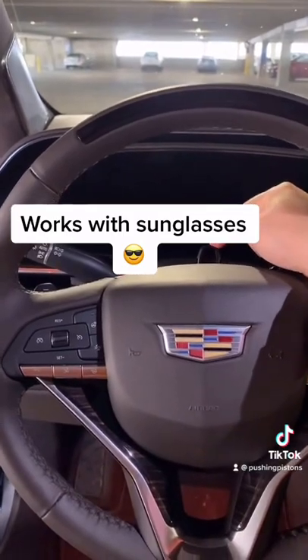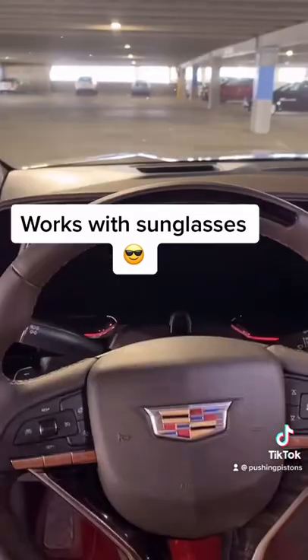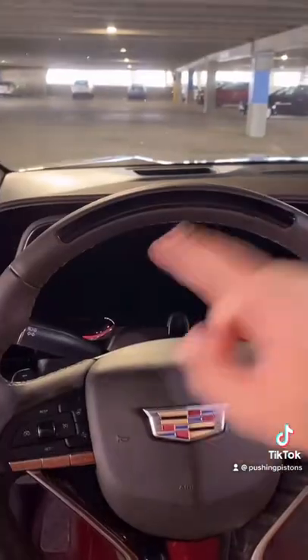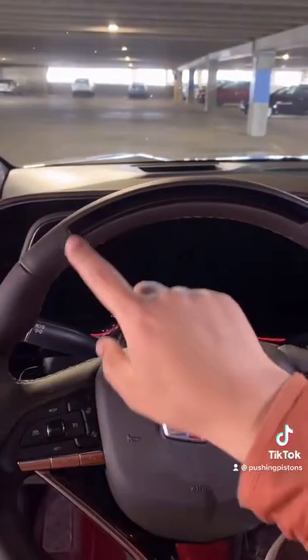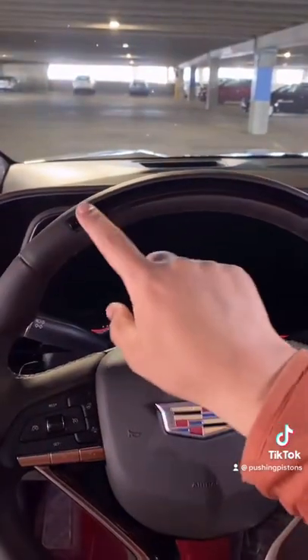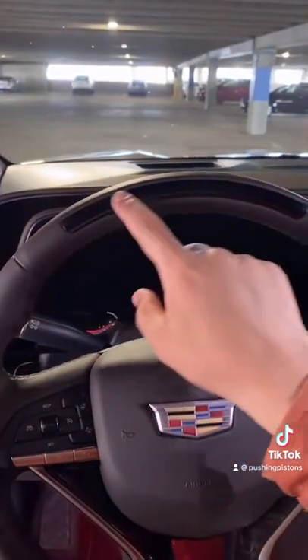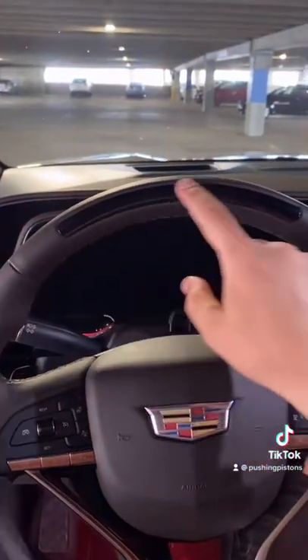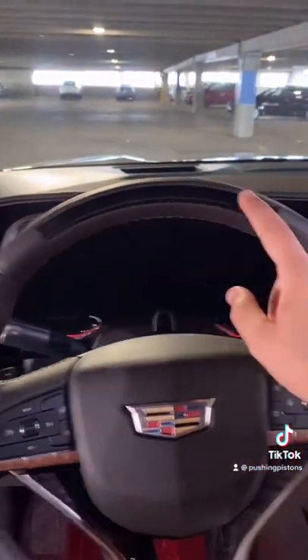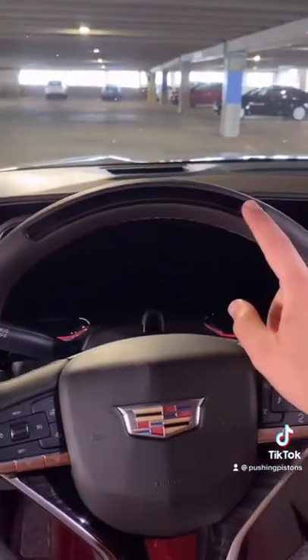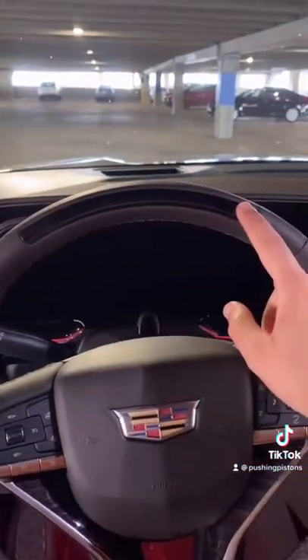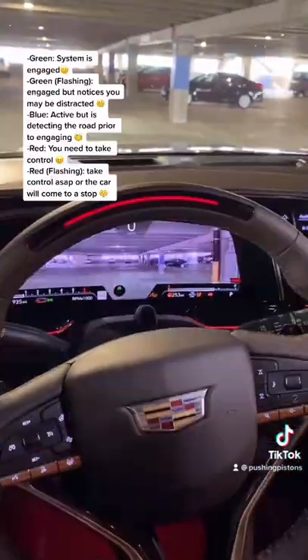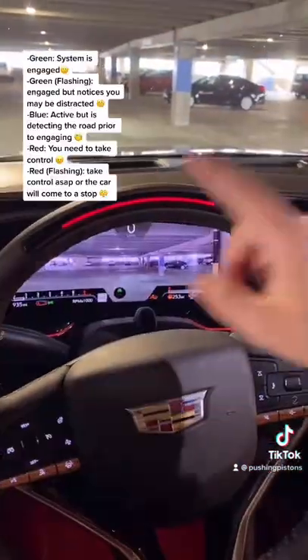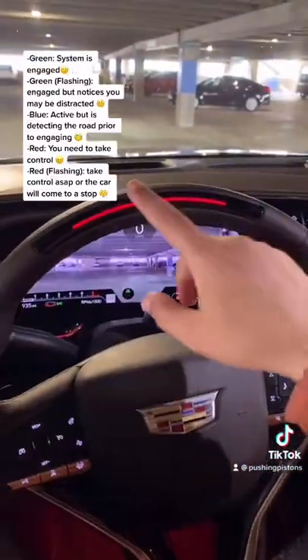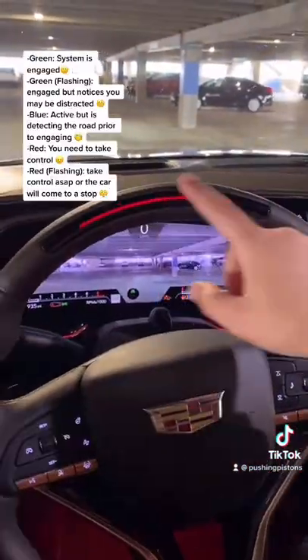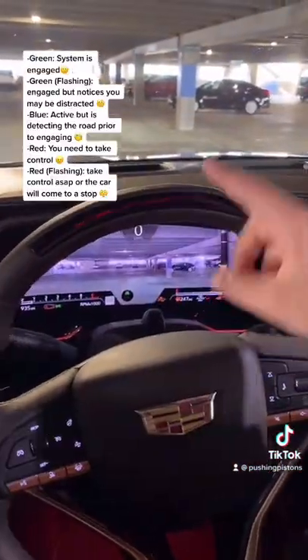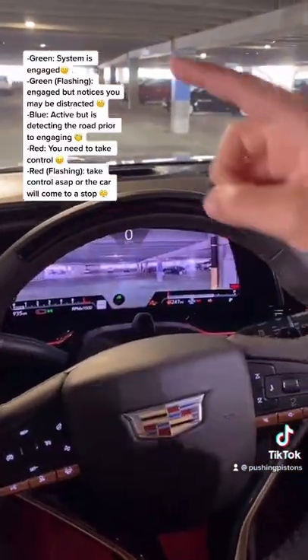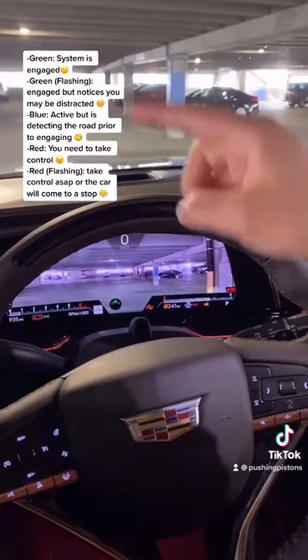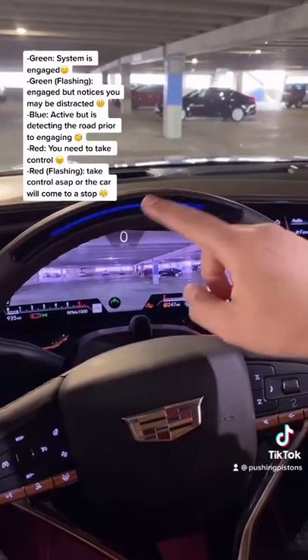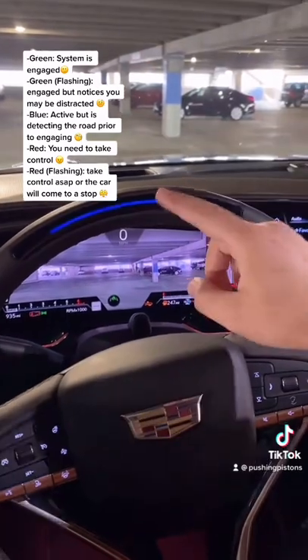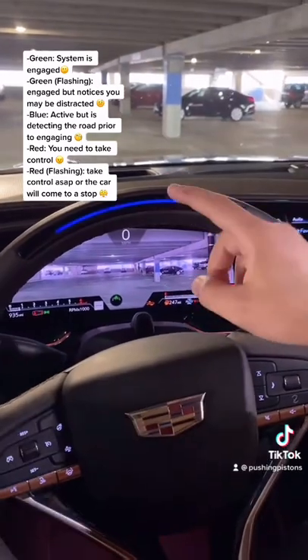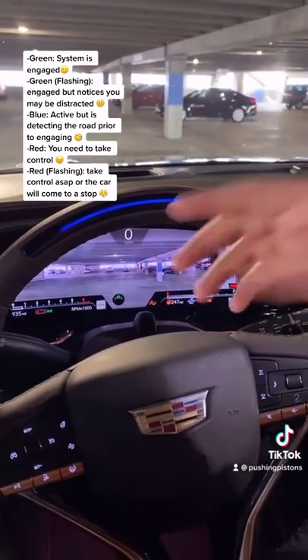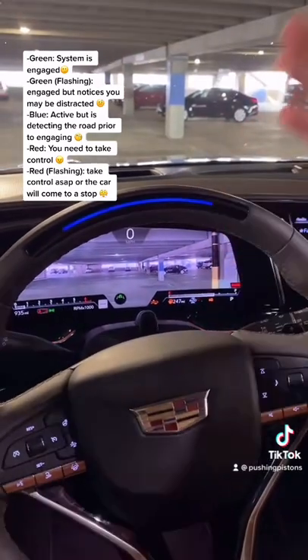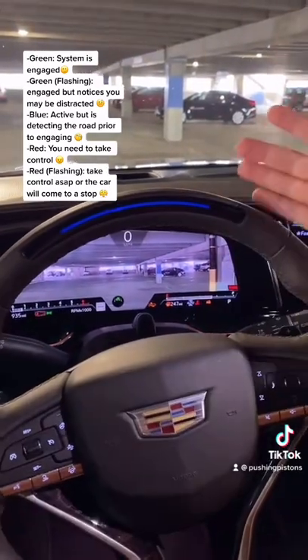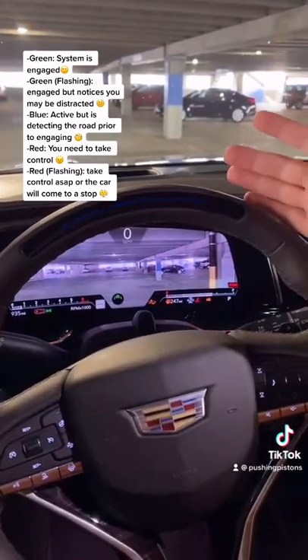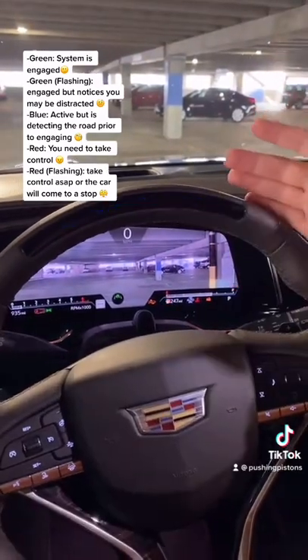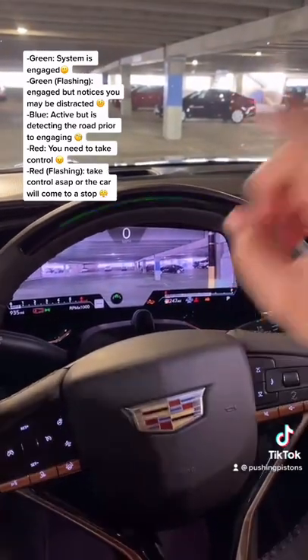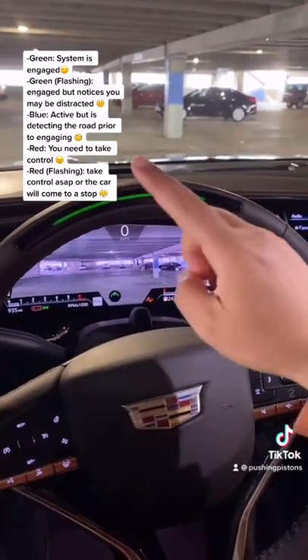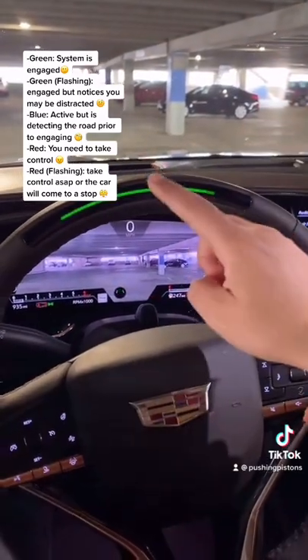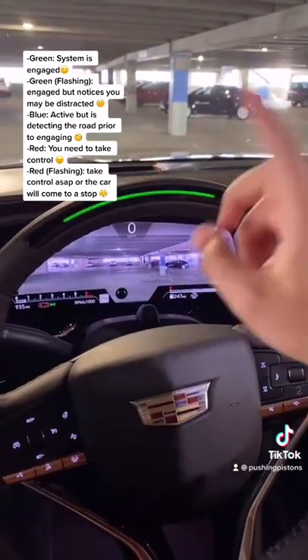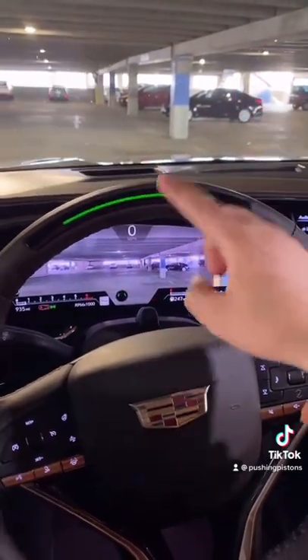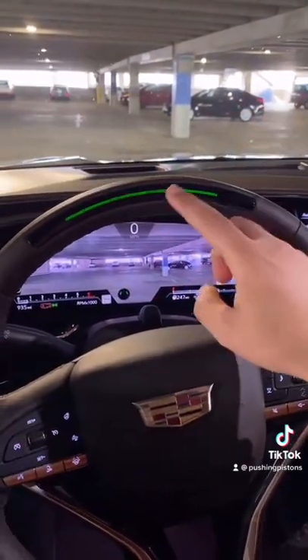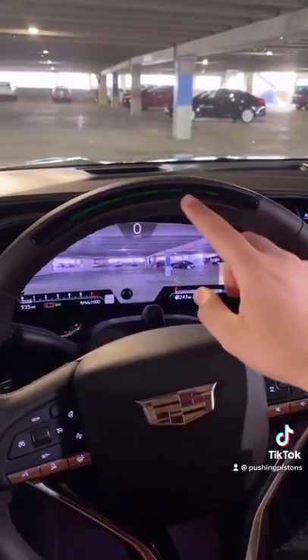They'll give you feedback based on this light right here. I'll pull up an explanation as to what each of the colors mean when you're engaging with SuperCruise, but you can see how it works in my previous video.